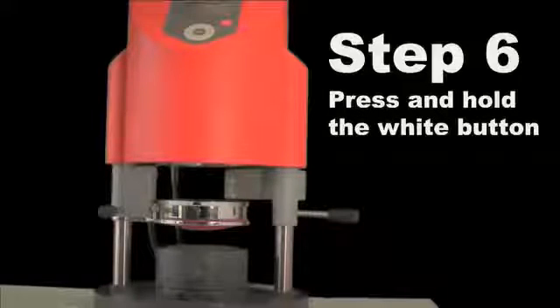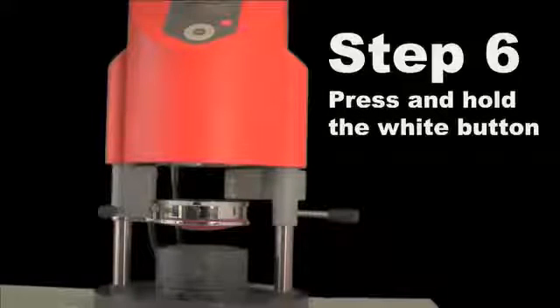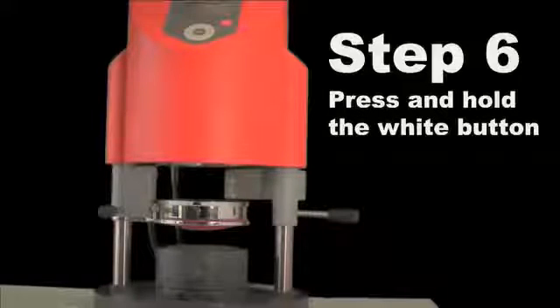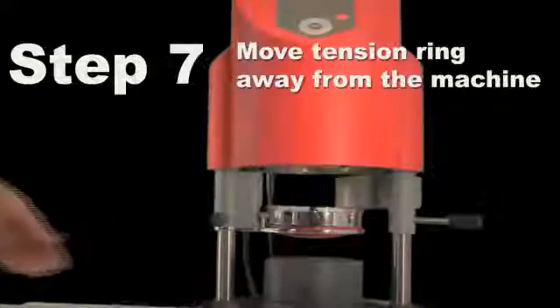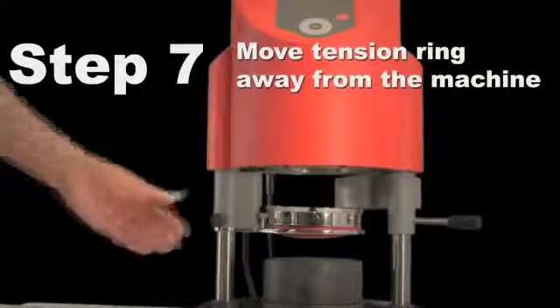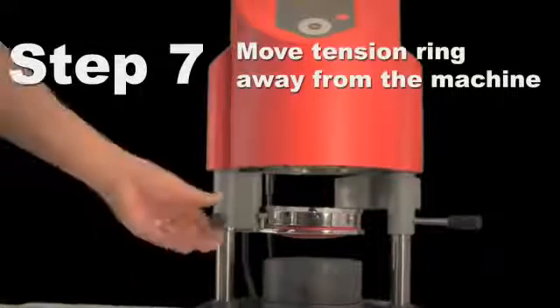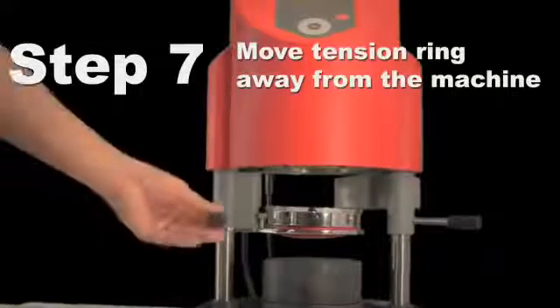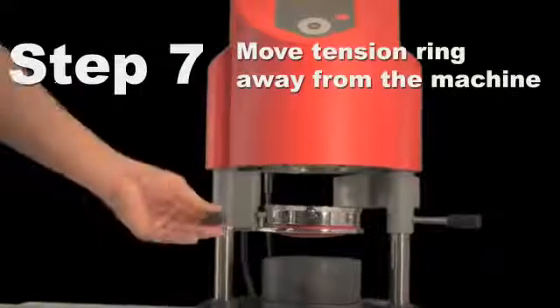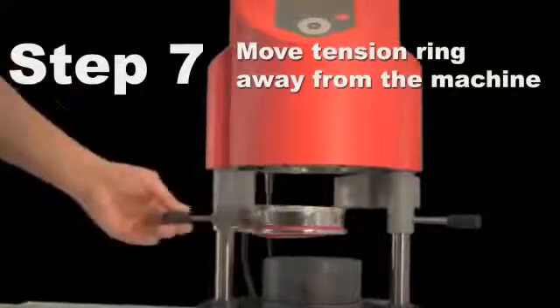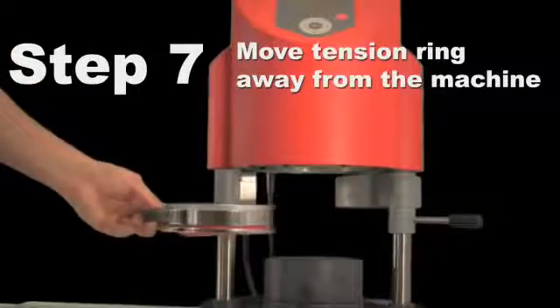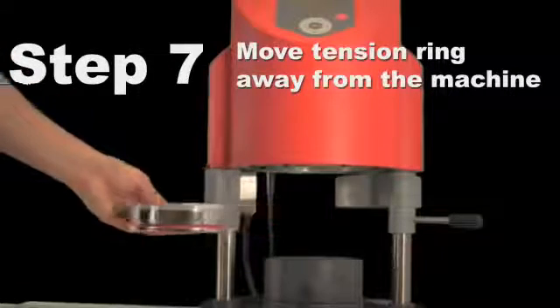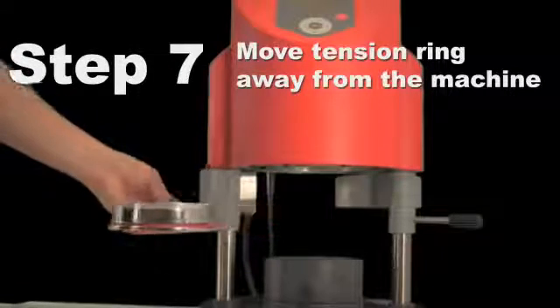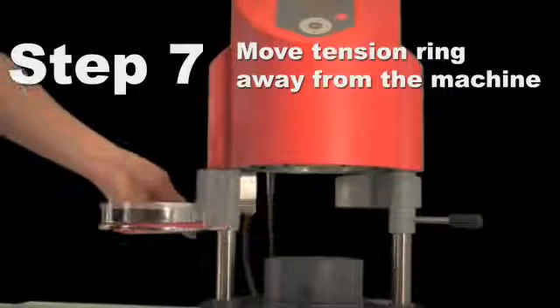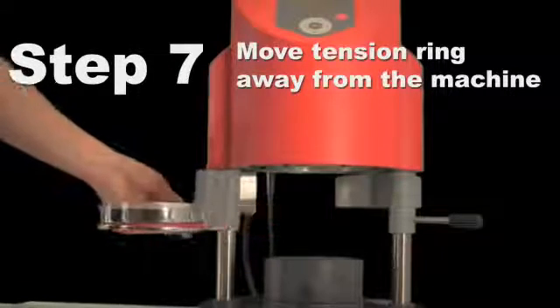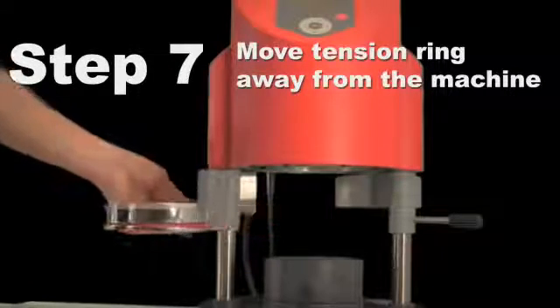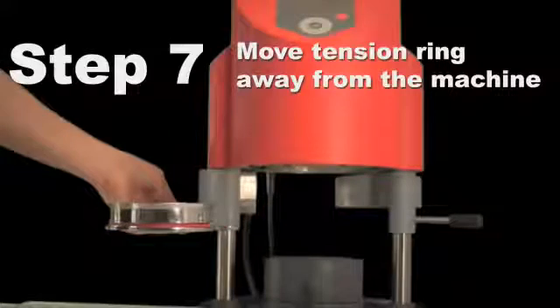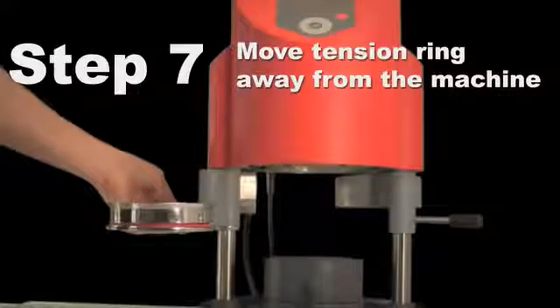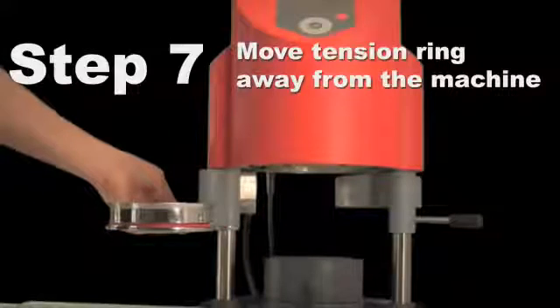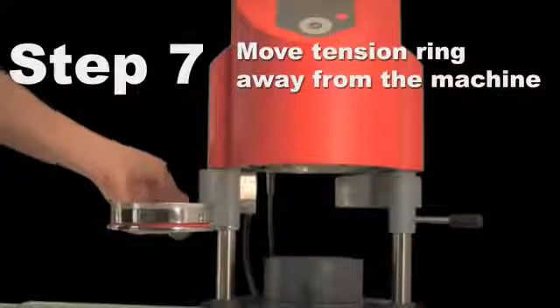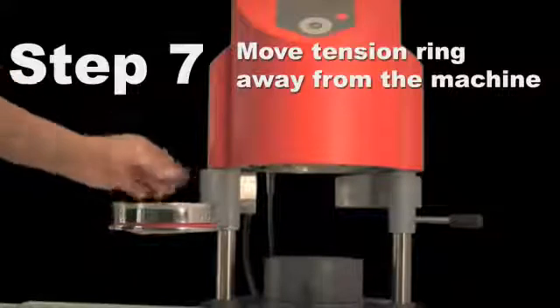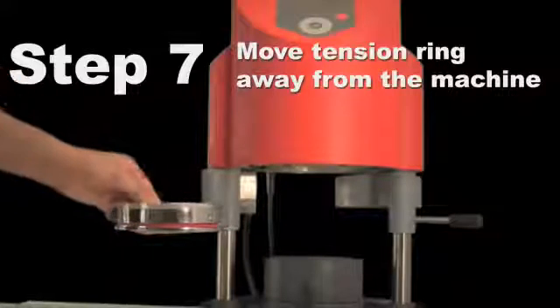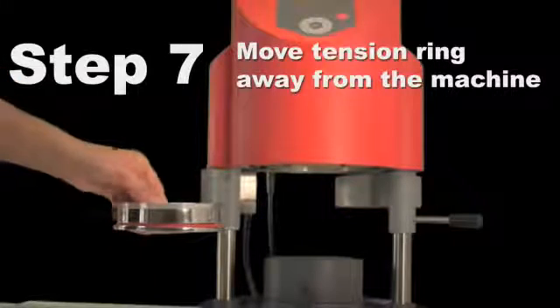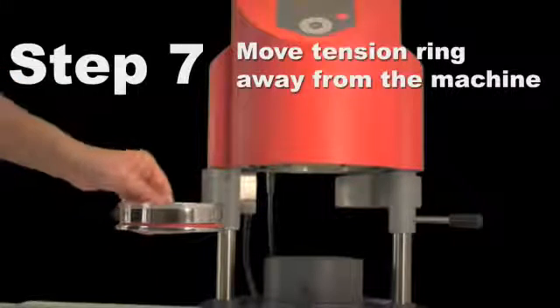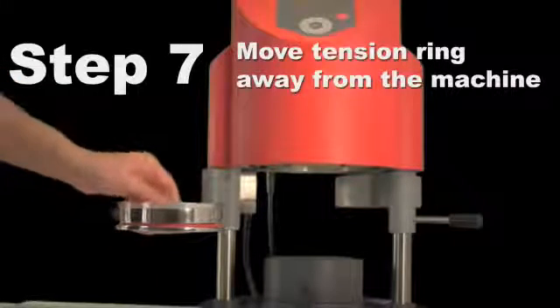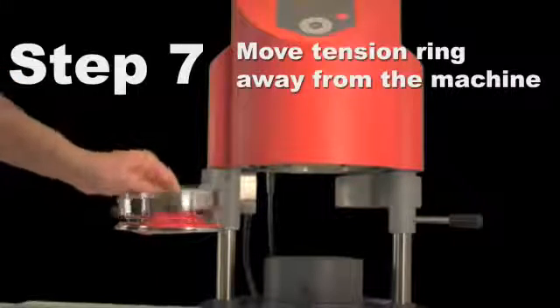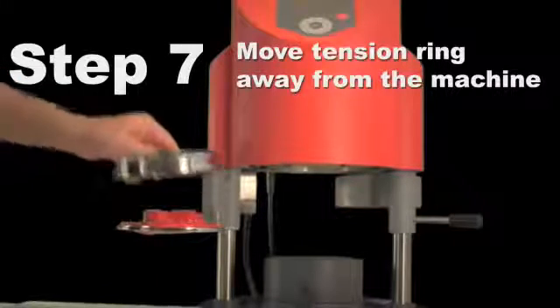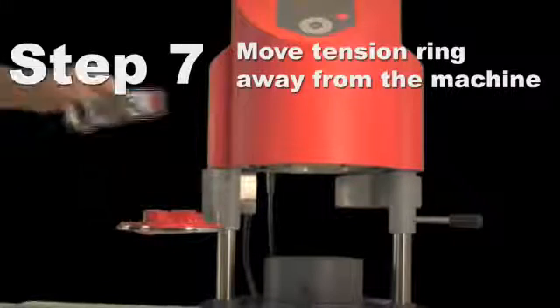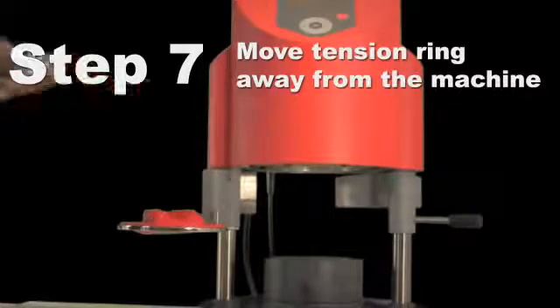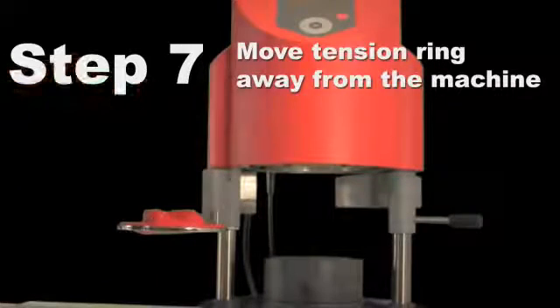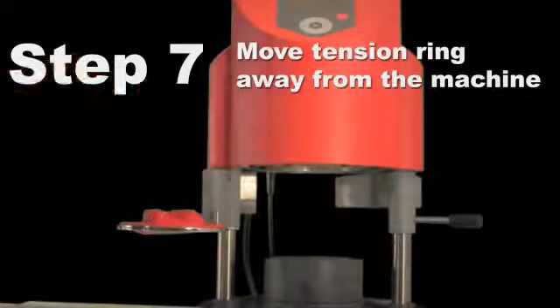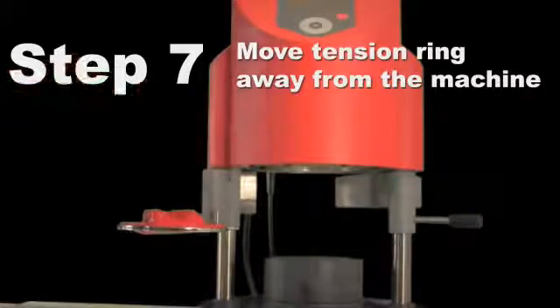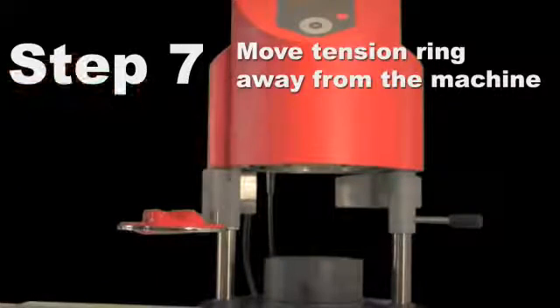Swing the plate receptor out from underneath the machine using the handle on the left. Lift the tension ring and remove both the model and the material.